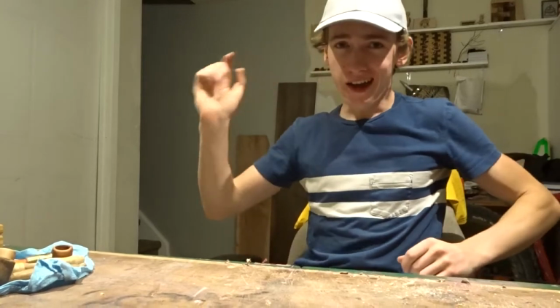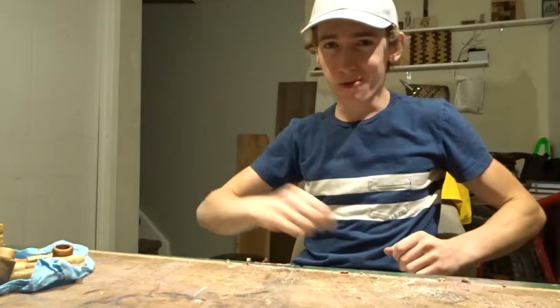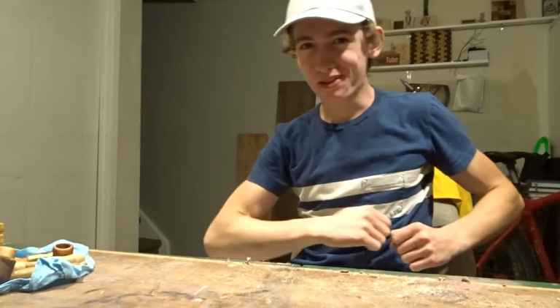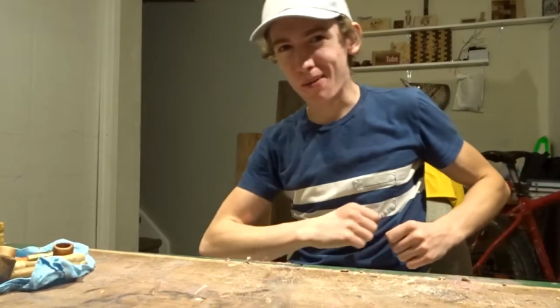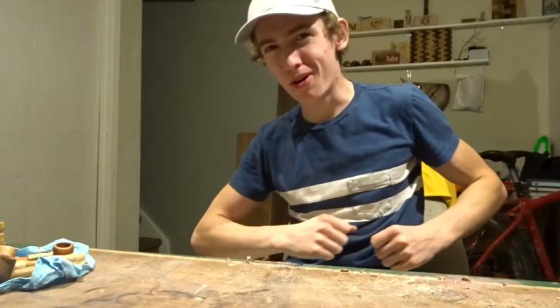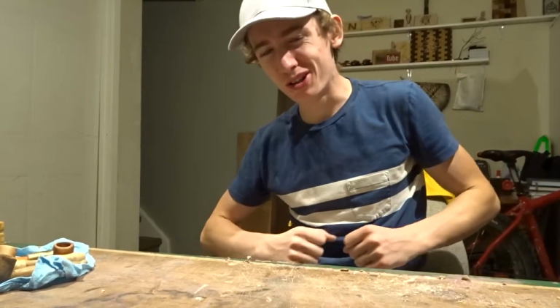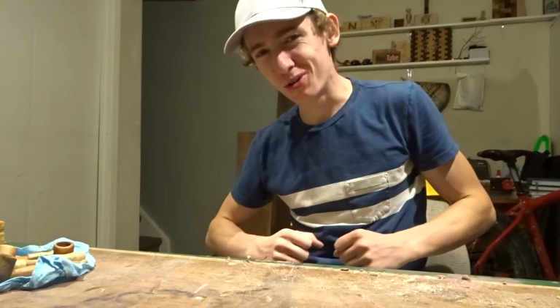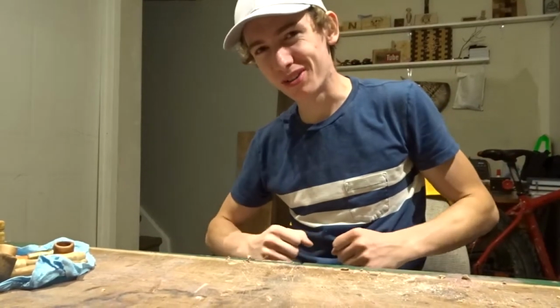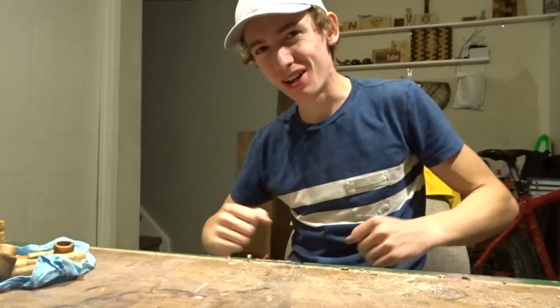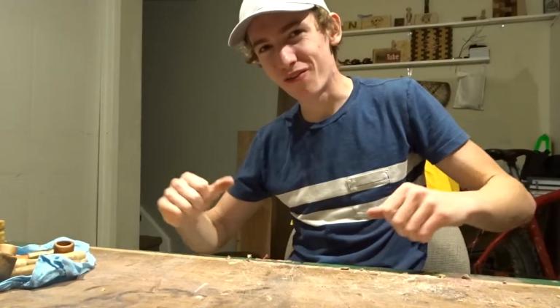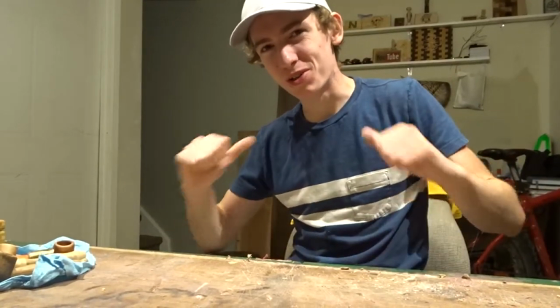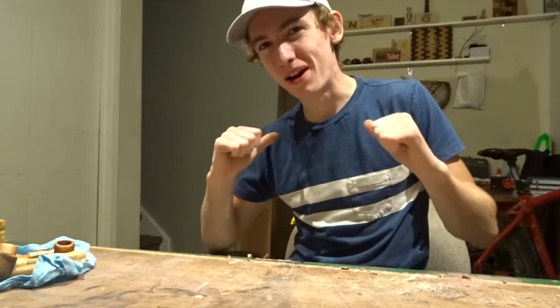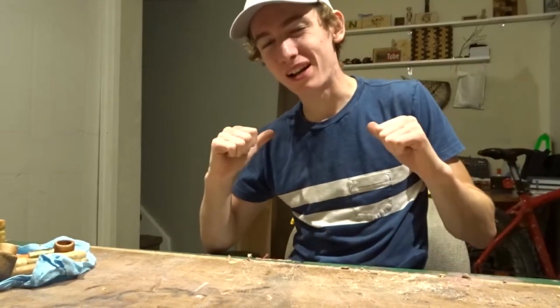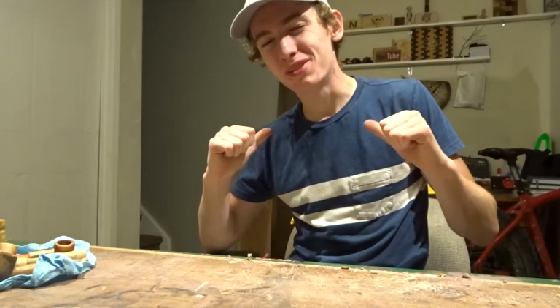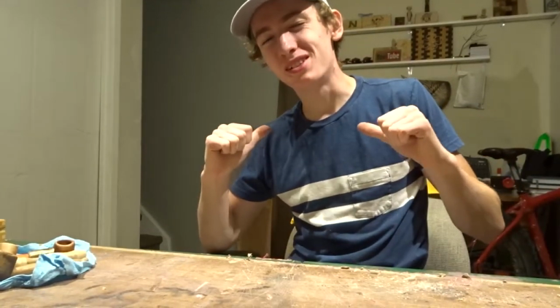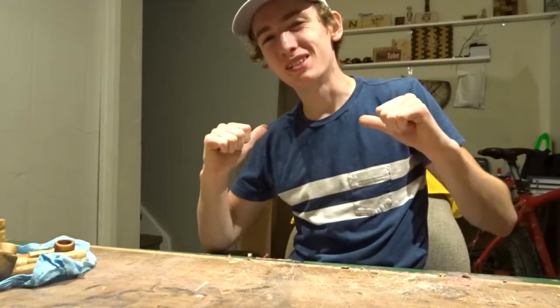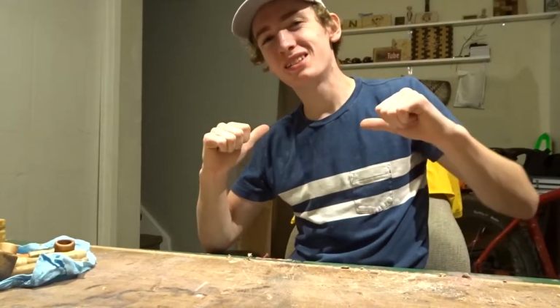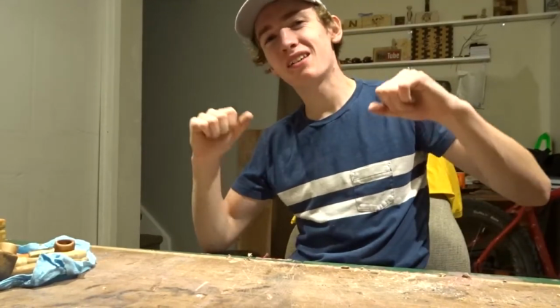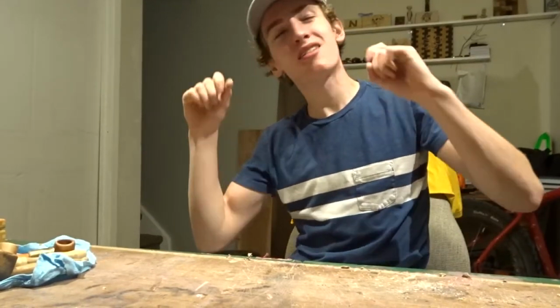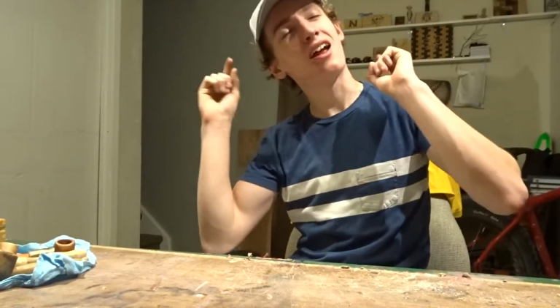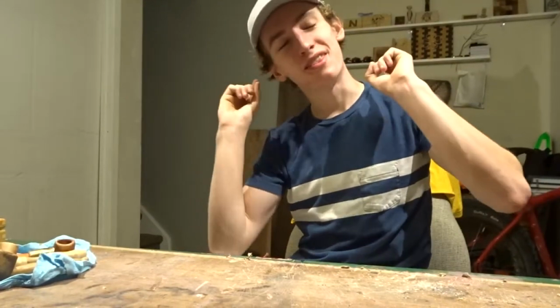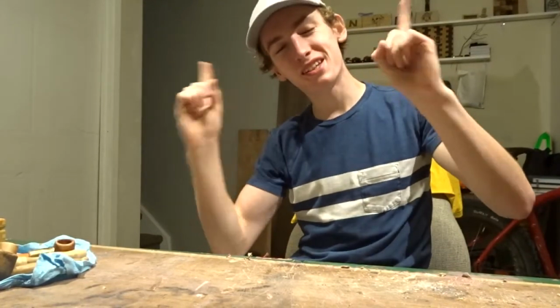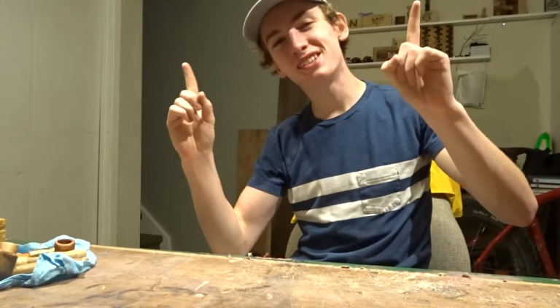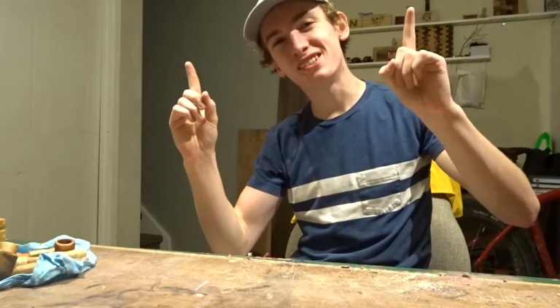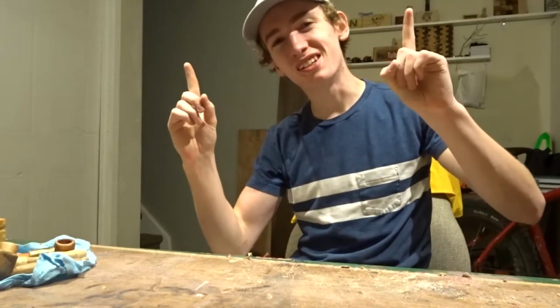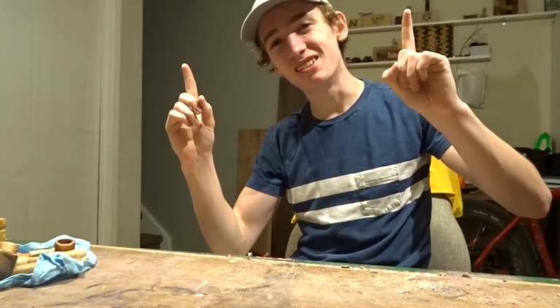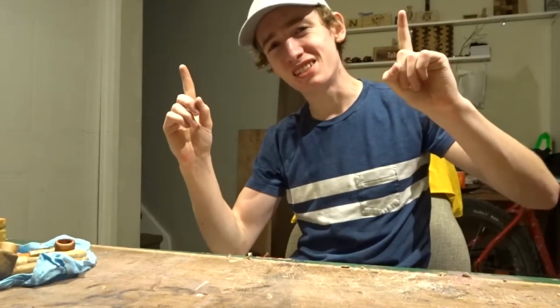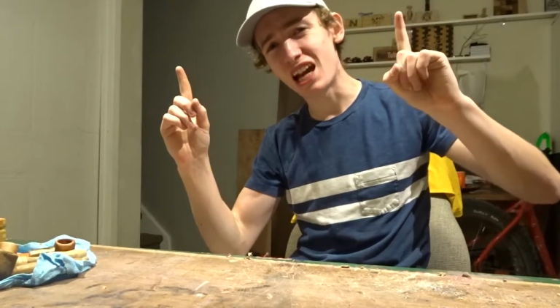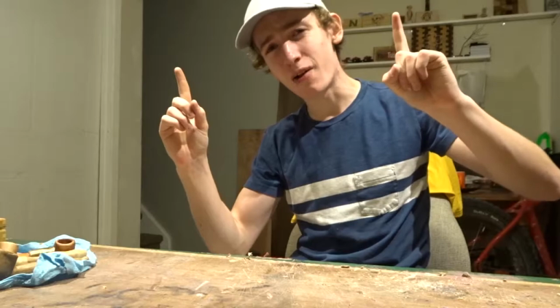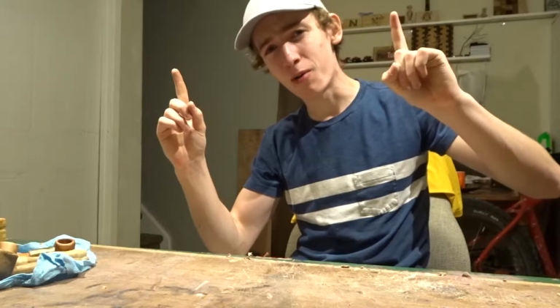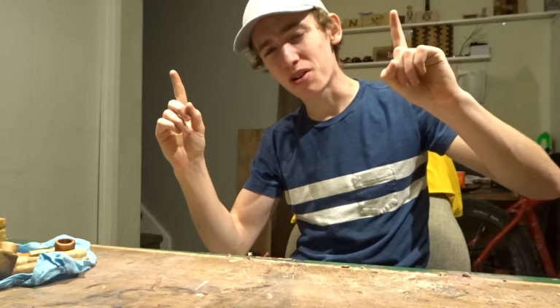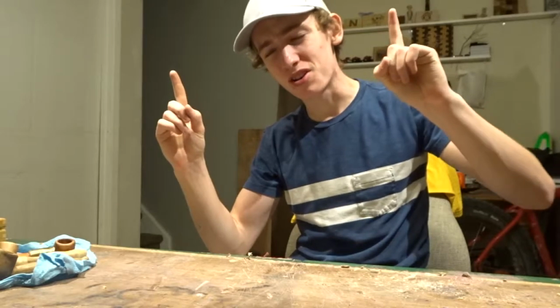Hey, what's up all you do-it-yourselfers. My name is Dylan Taylor and this is Dylan's DIY Workshop.